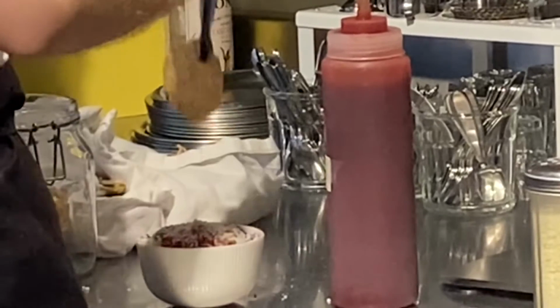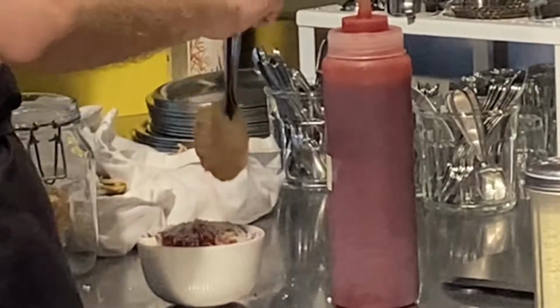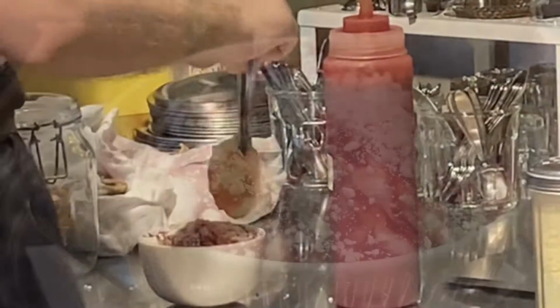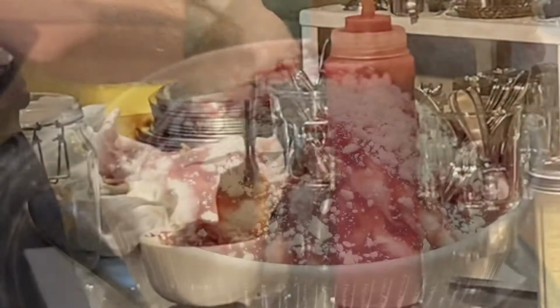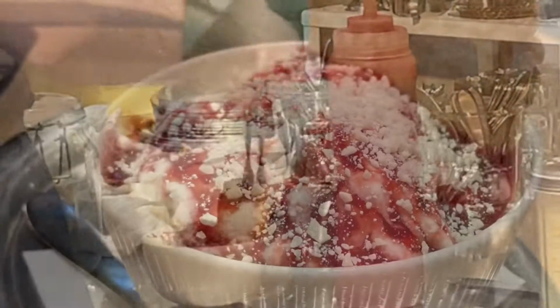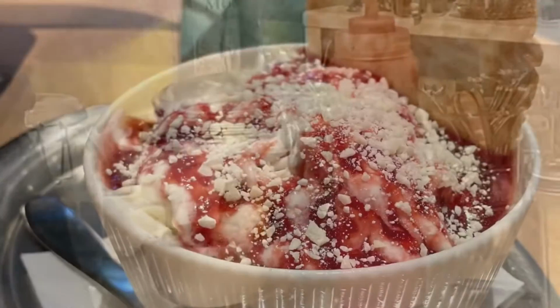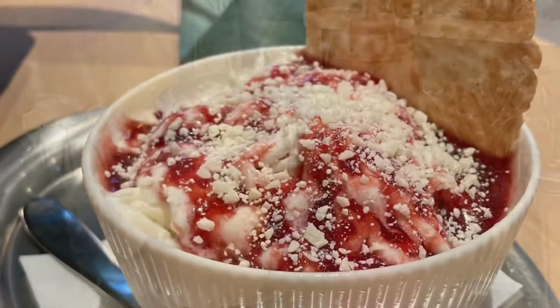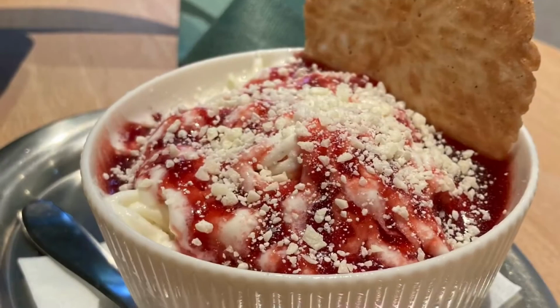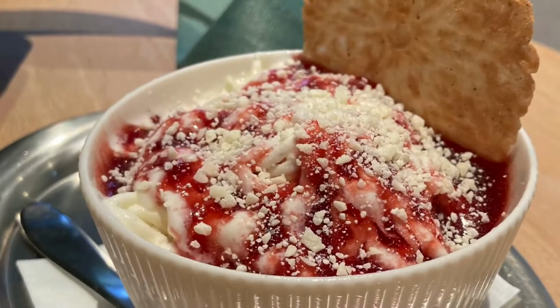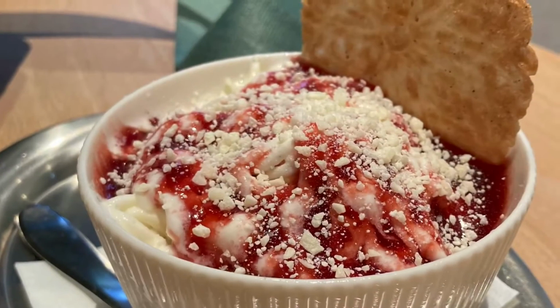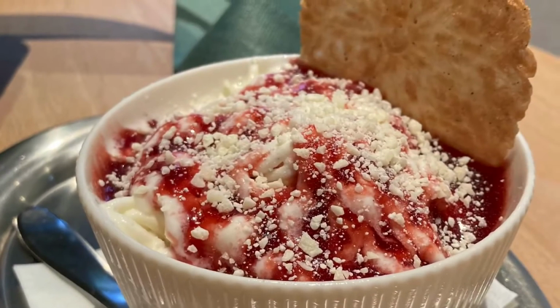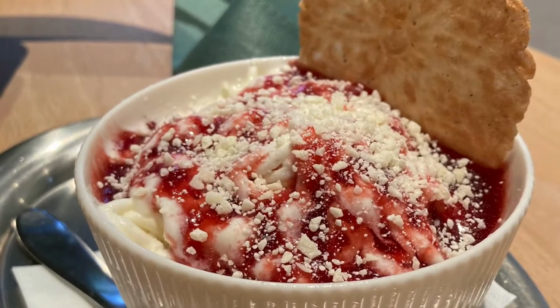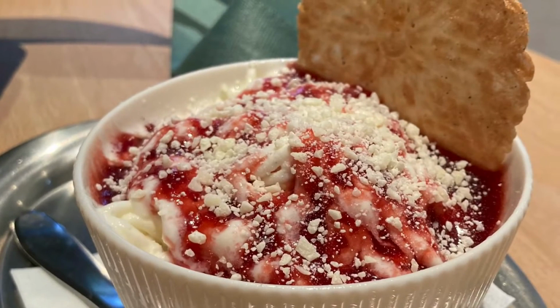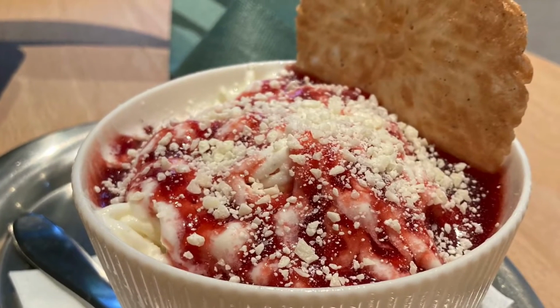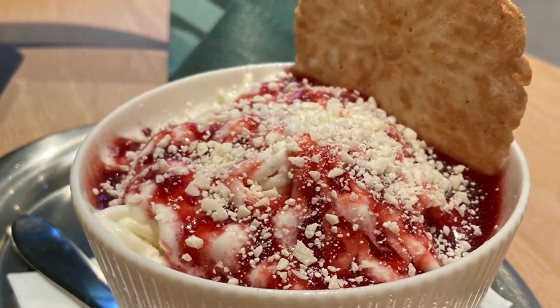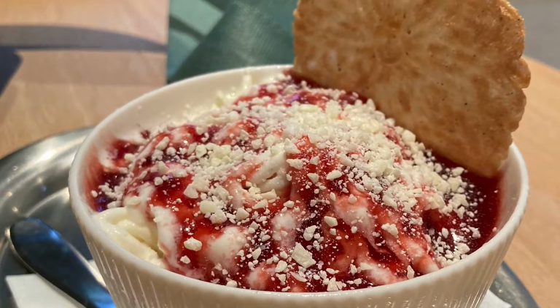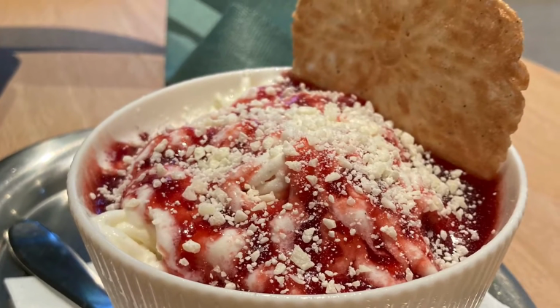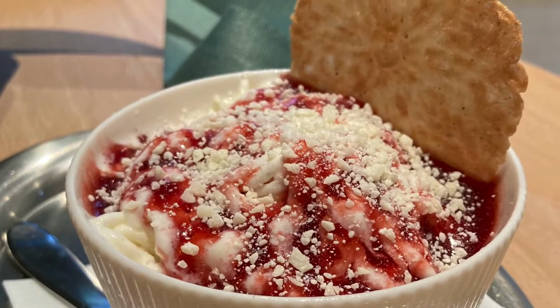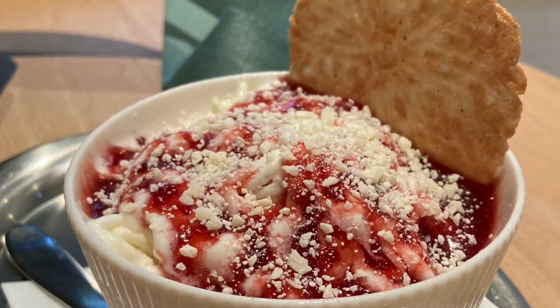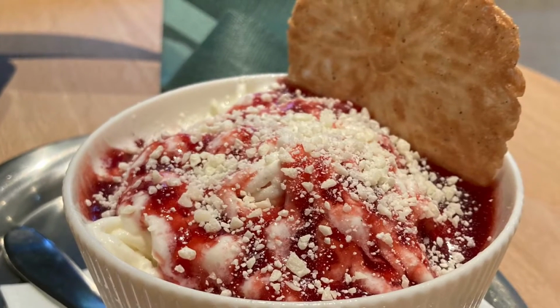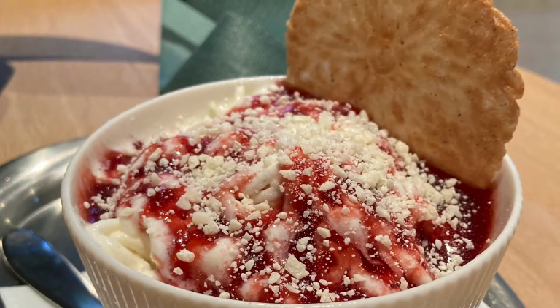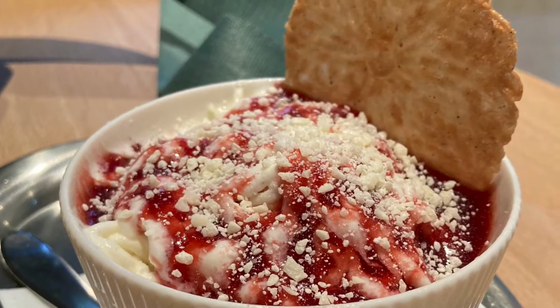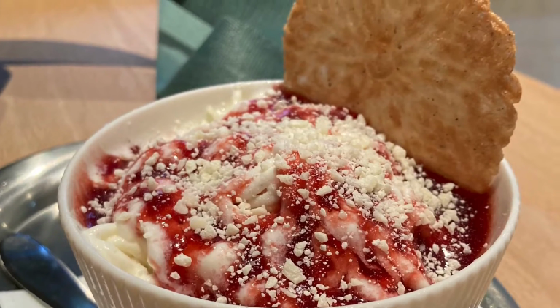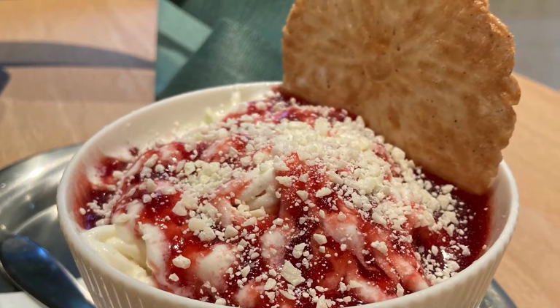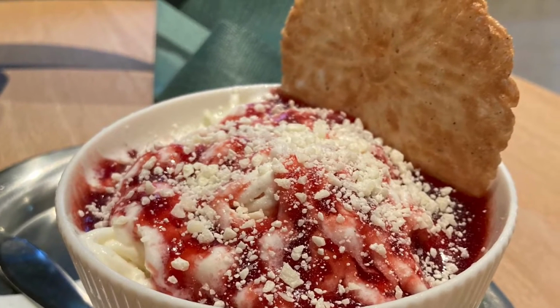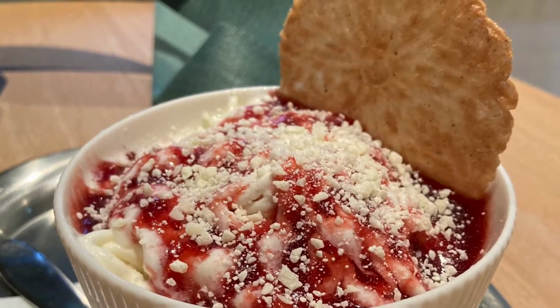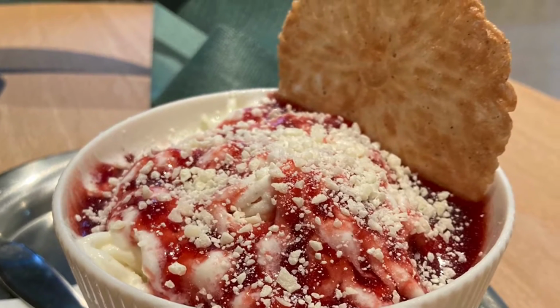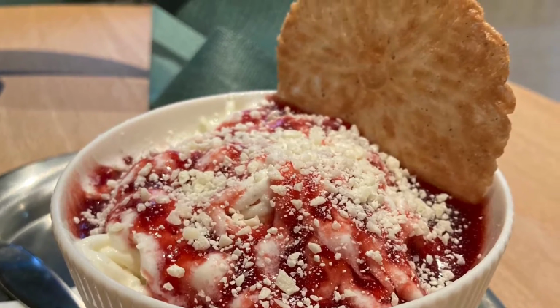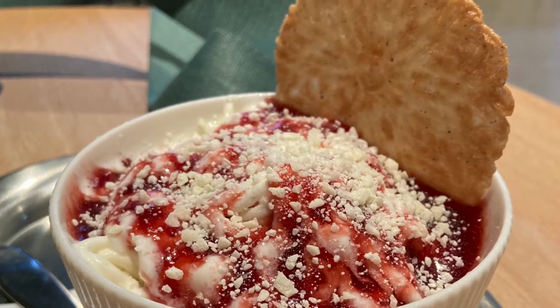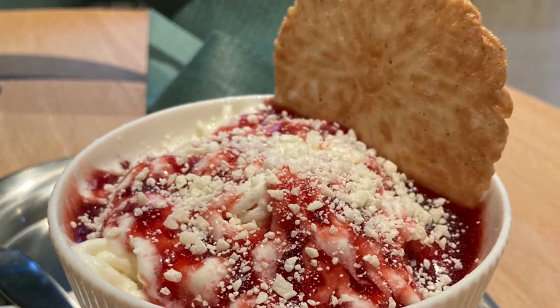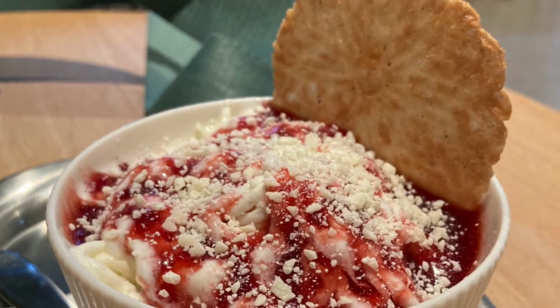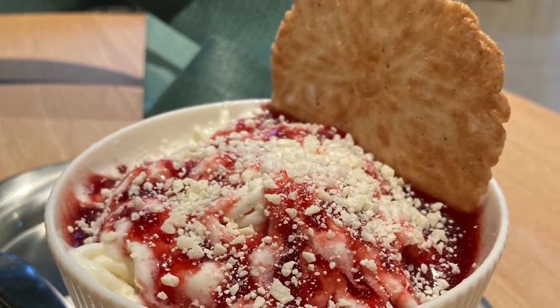How often is it that the main course is dessert? Spaghetti ice cream — go figure.